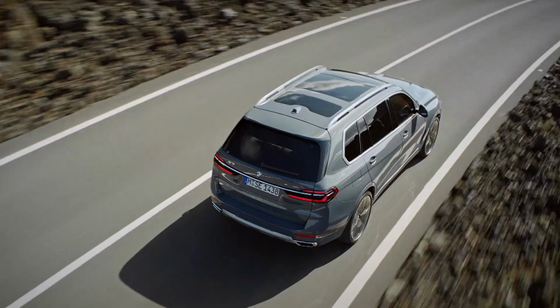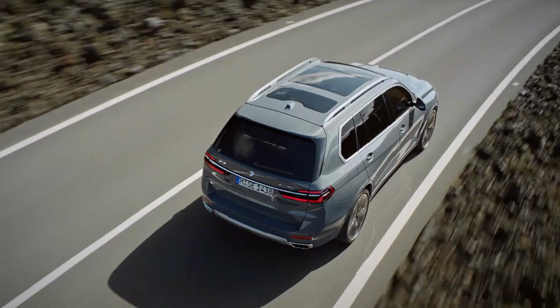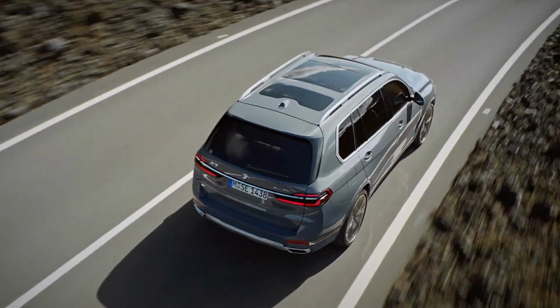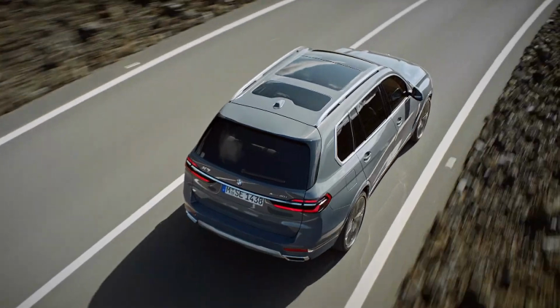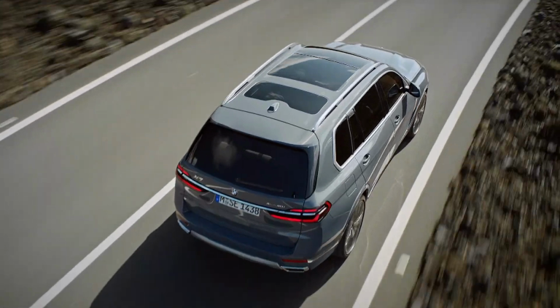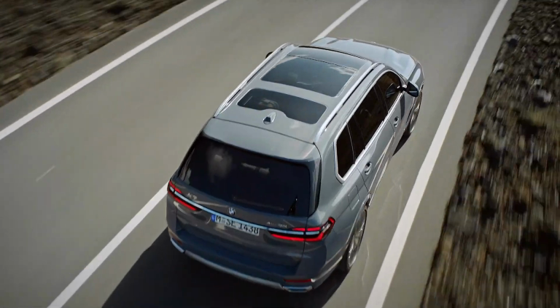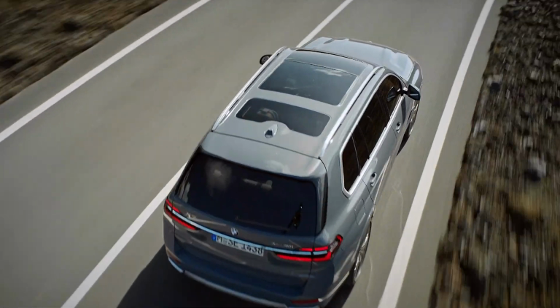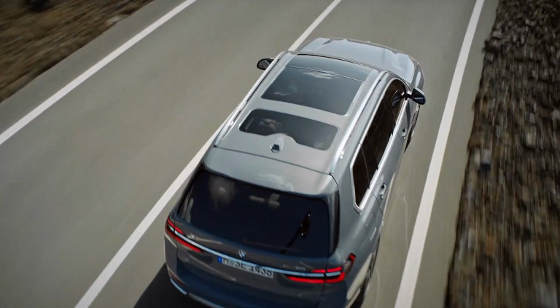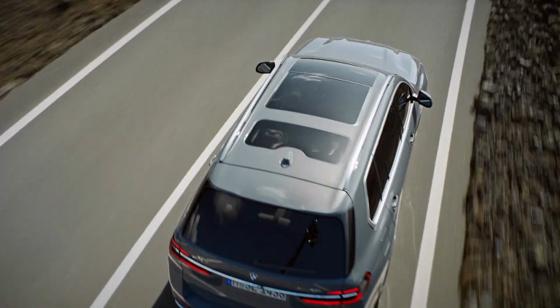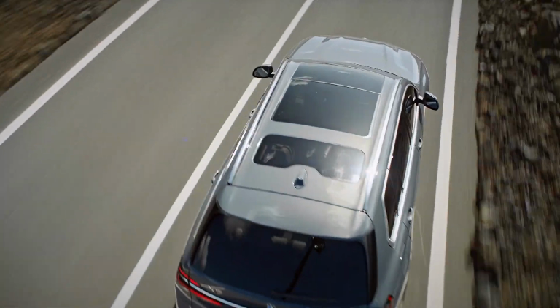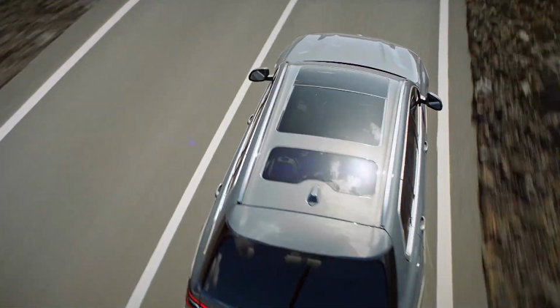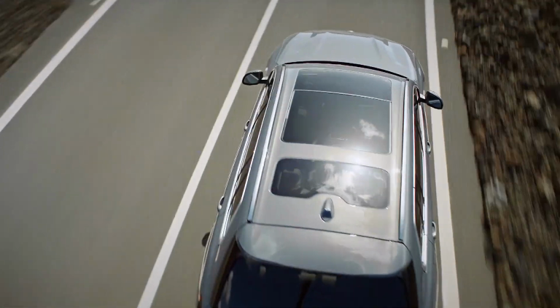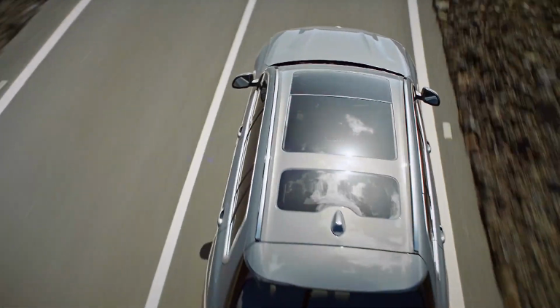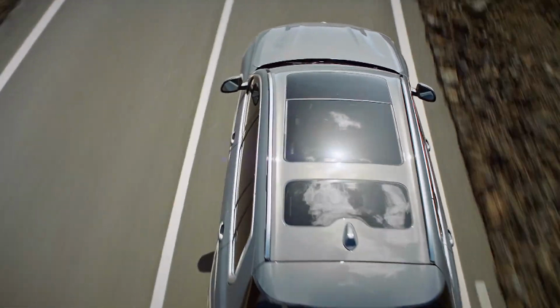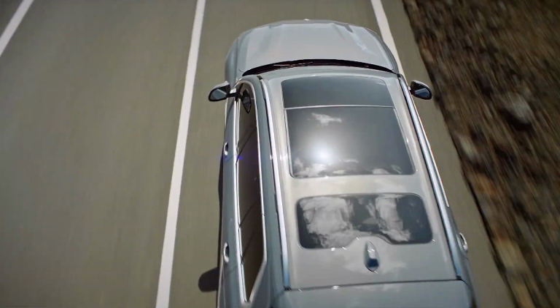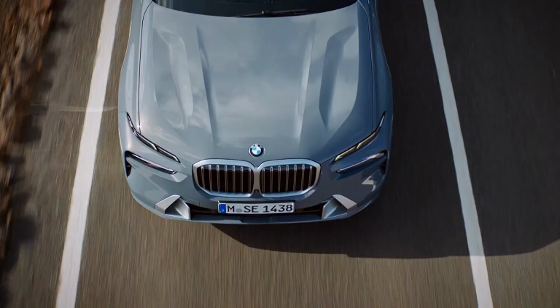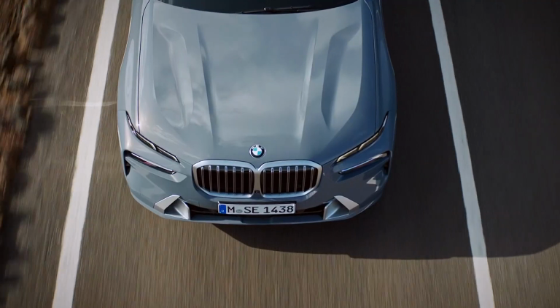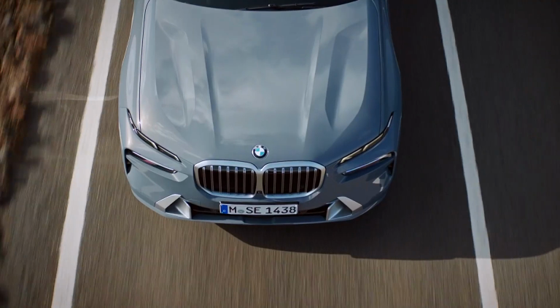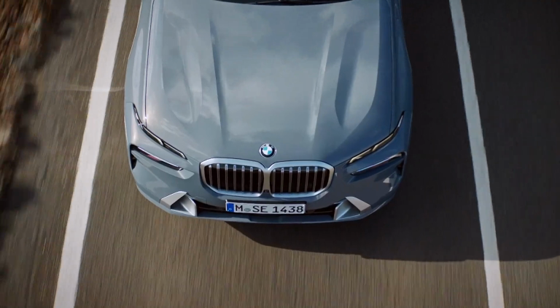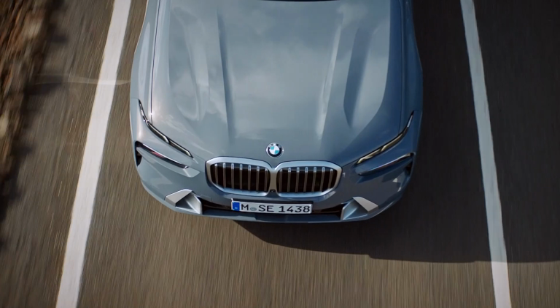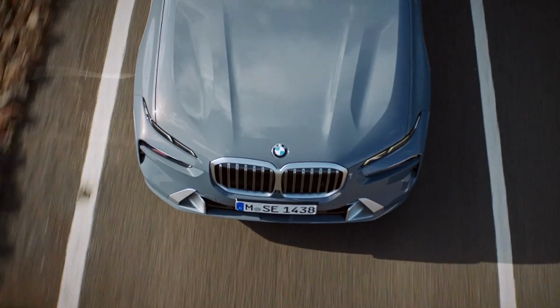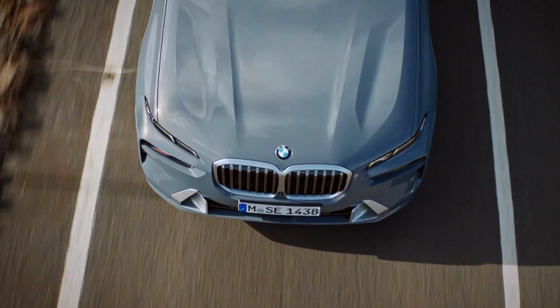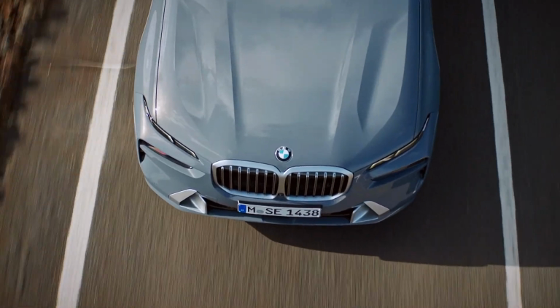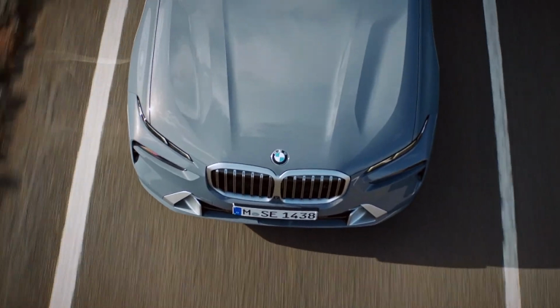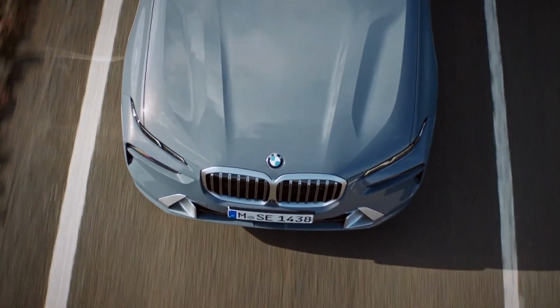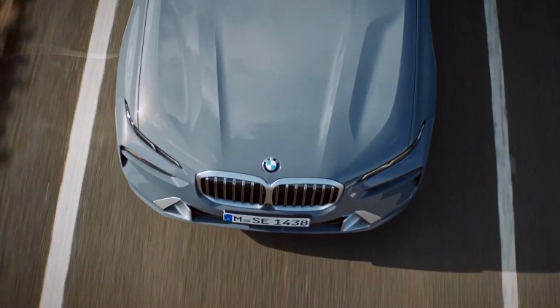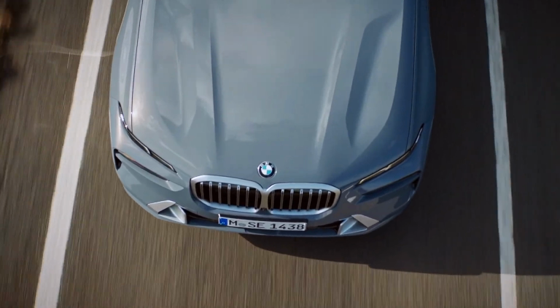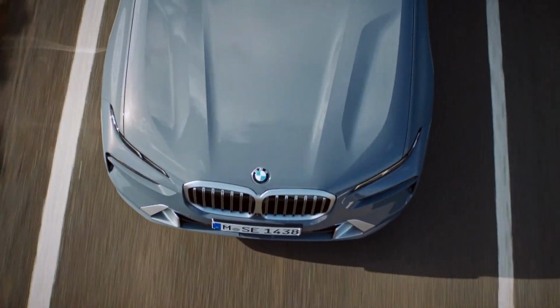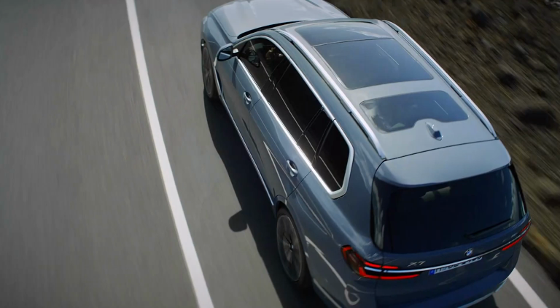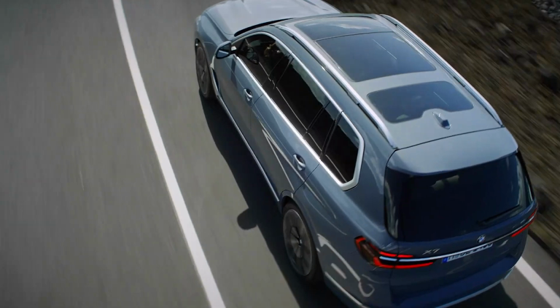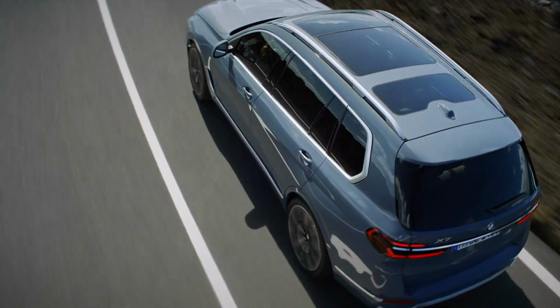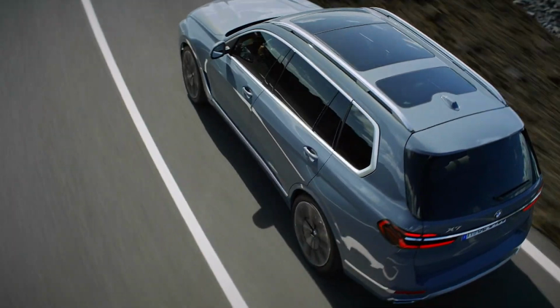Join us again next week on Auto Mundial as we take a look at the new BMW X7.